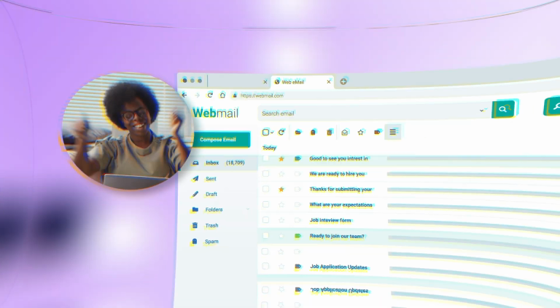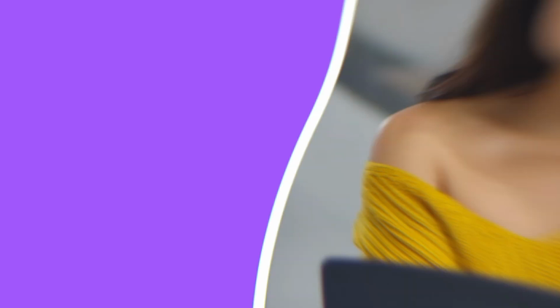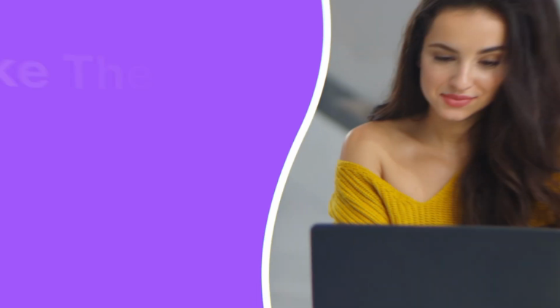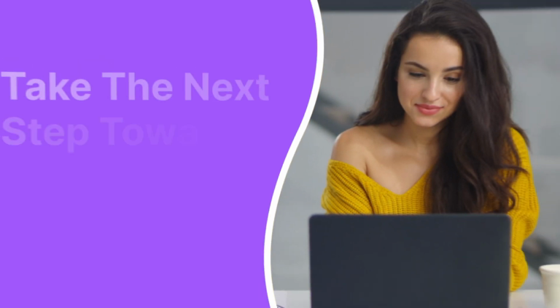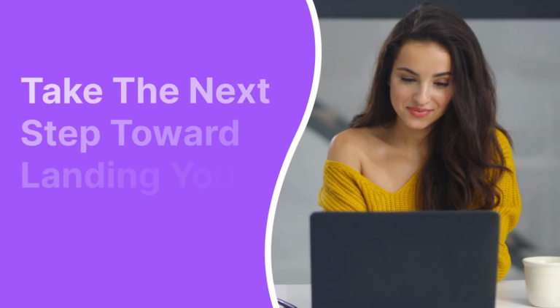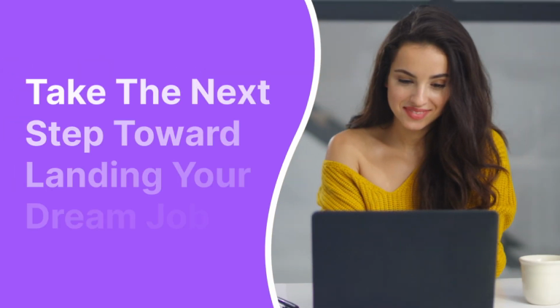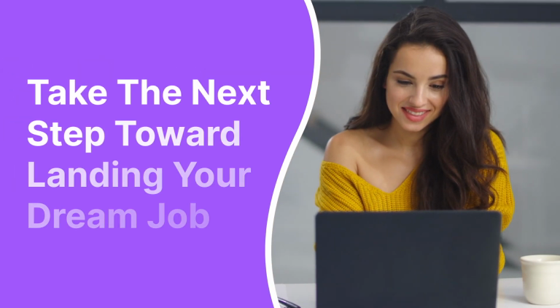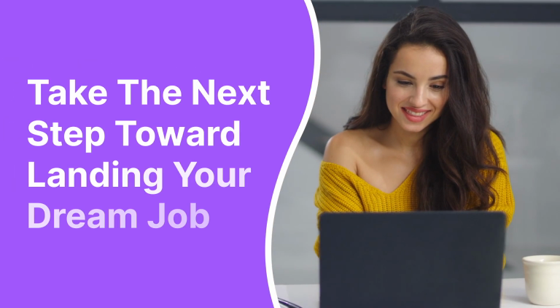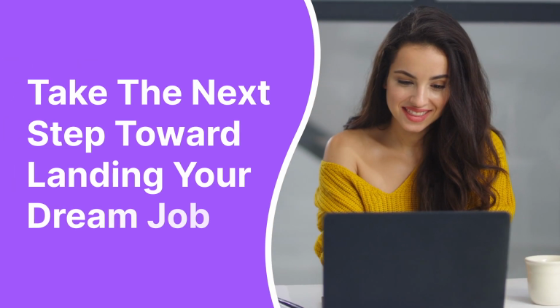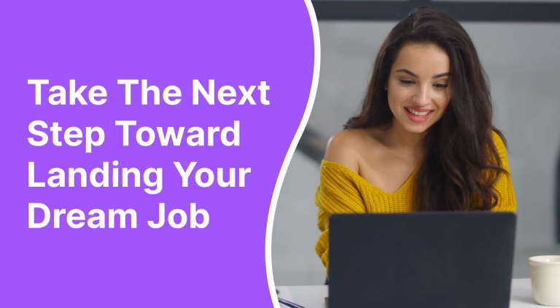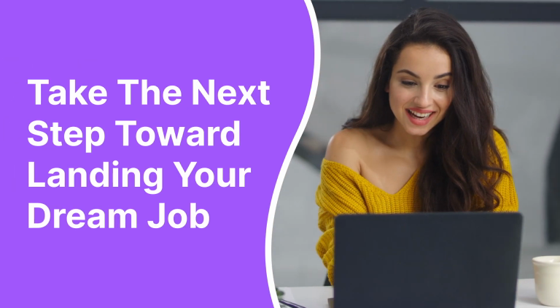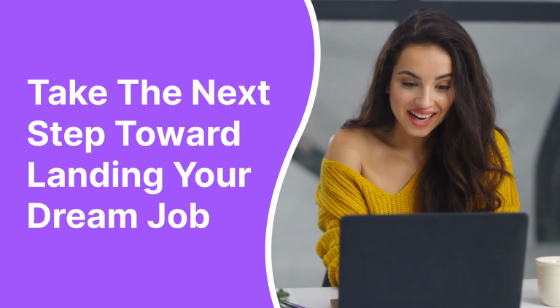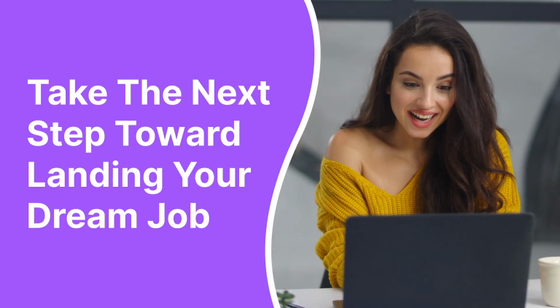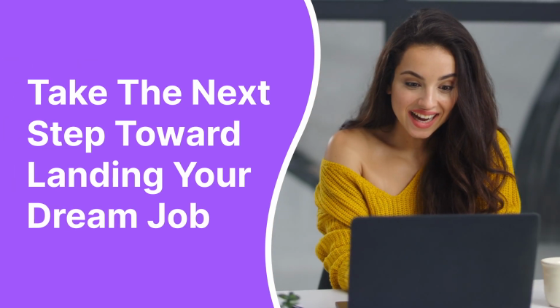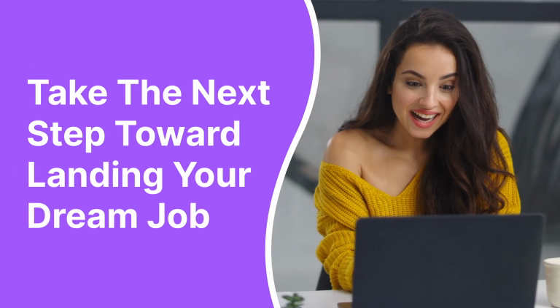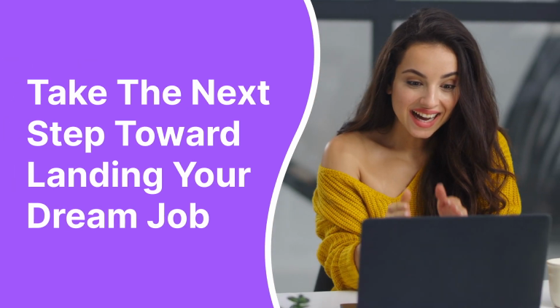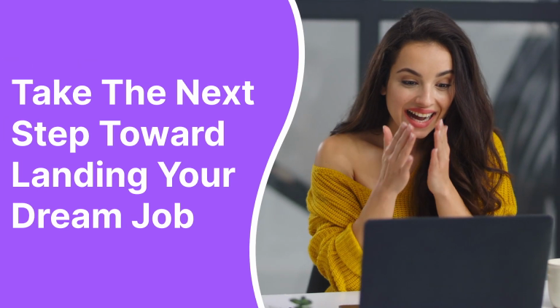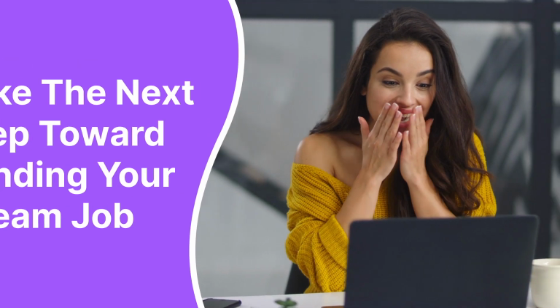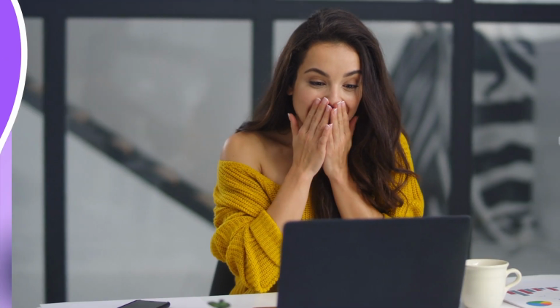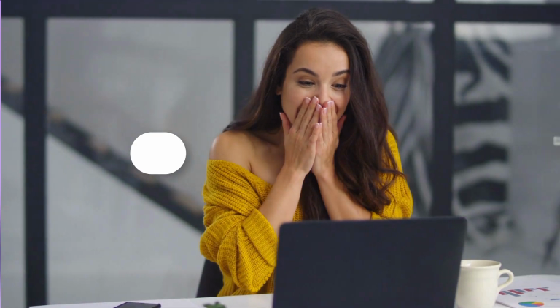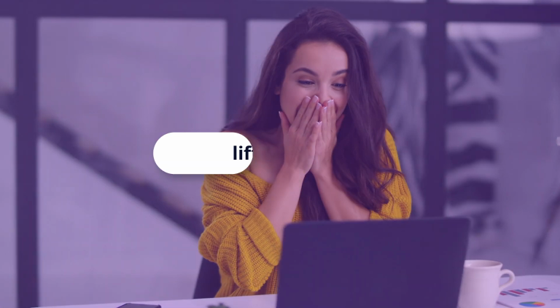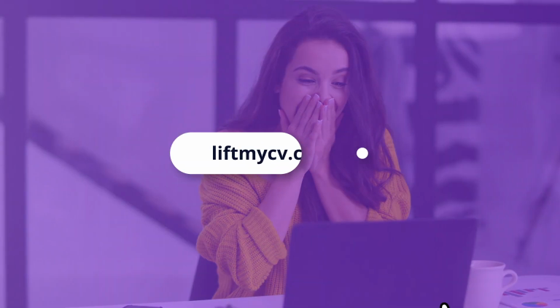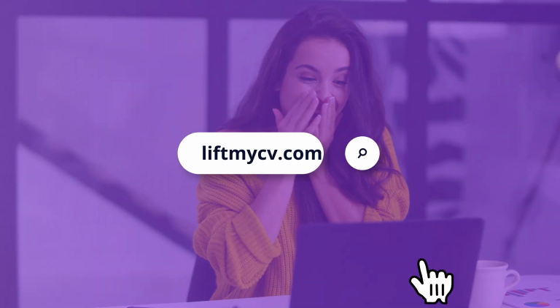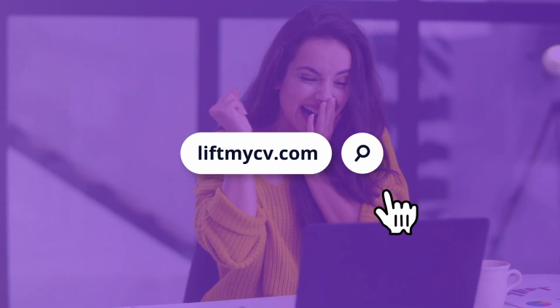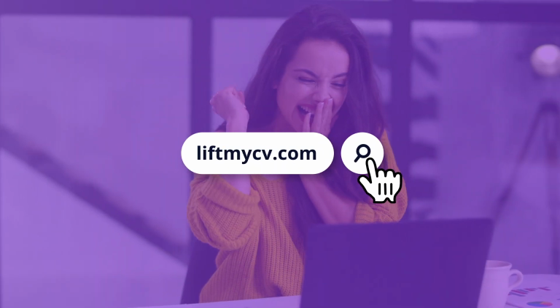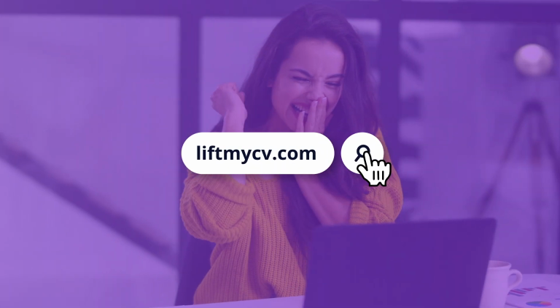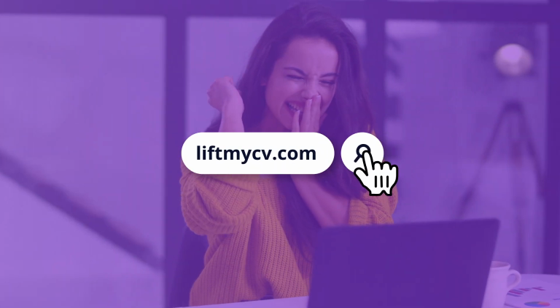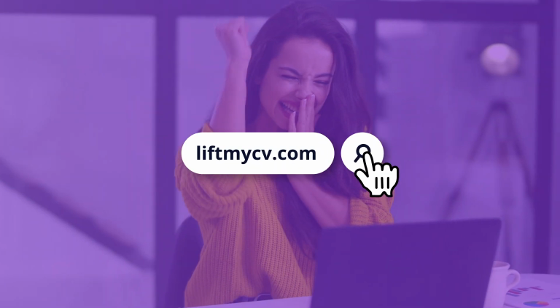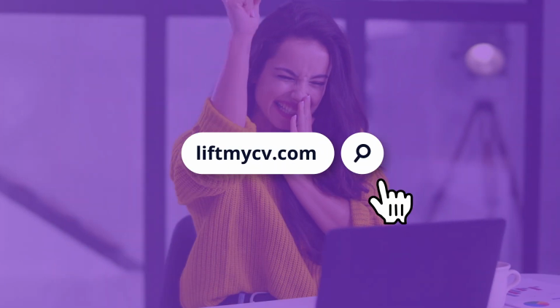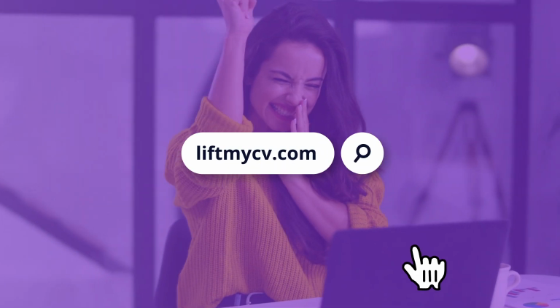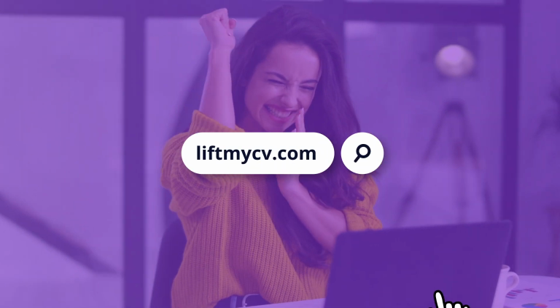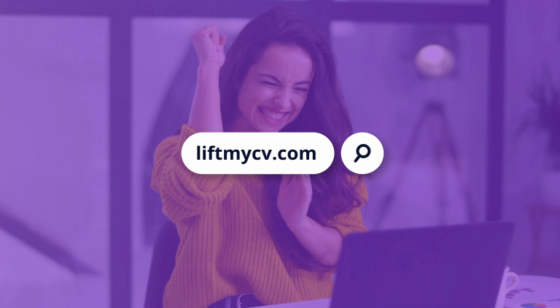Take the next step toward landing your dream job. Visit LiftMyCV.com to get started.